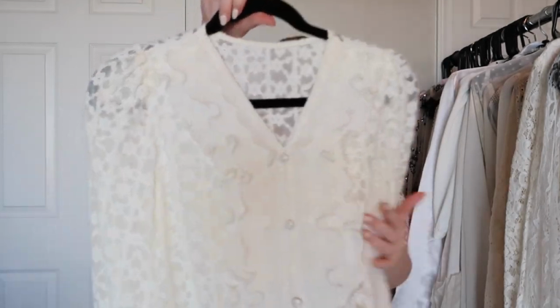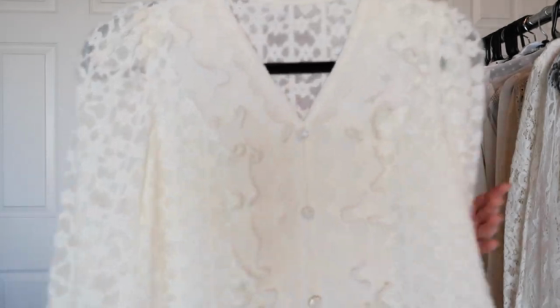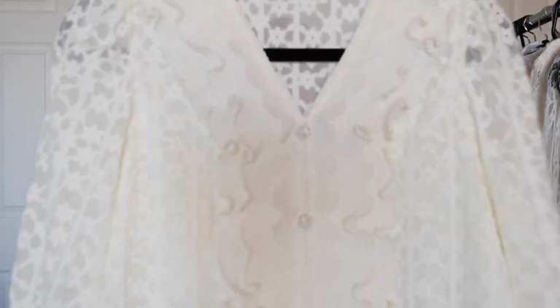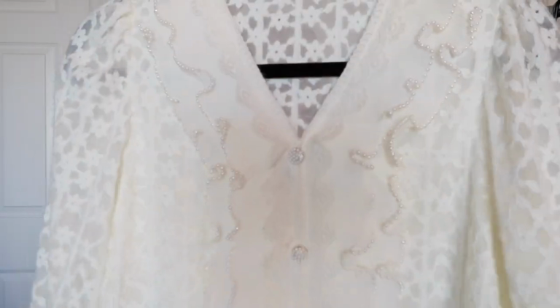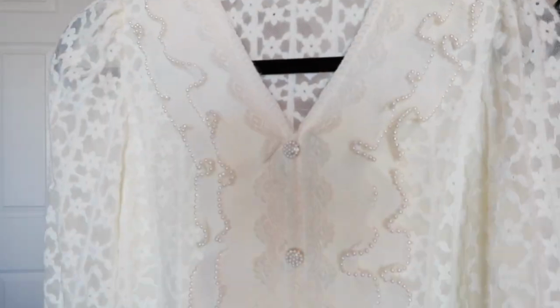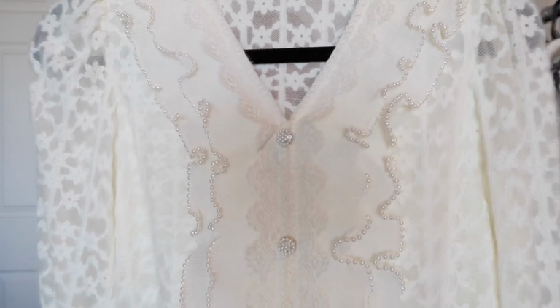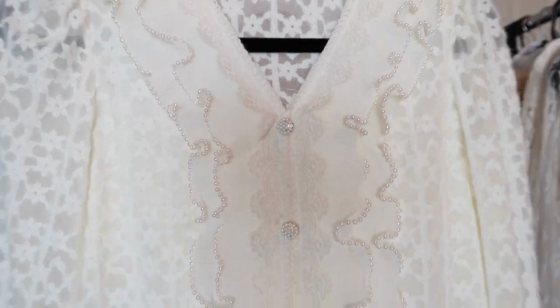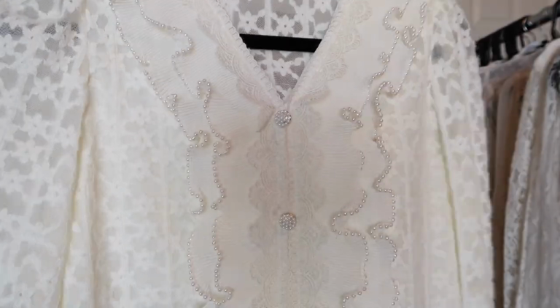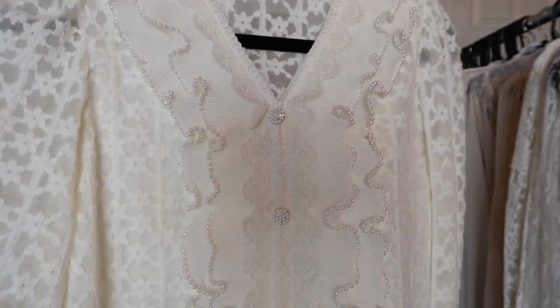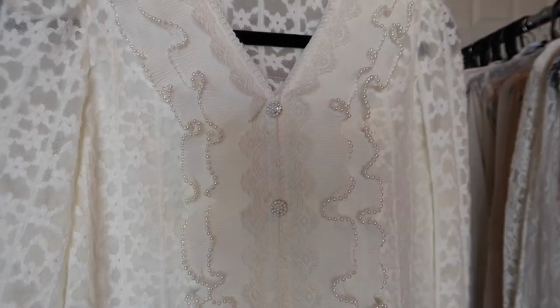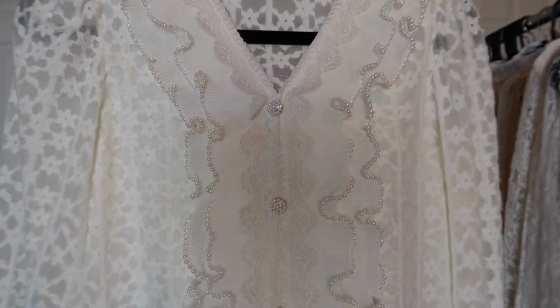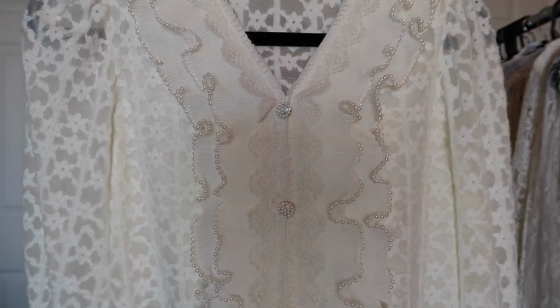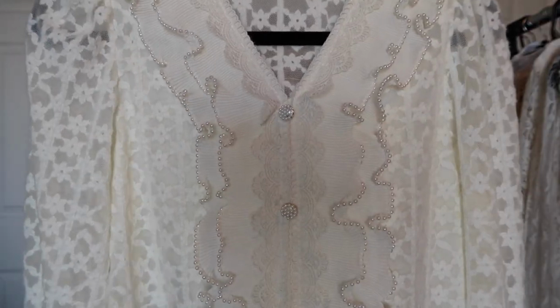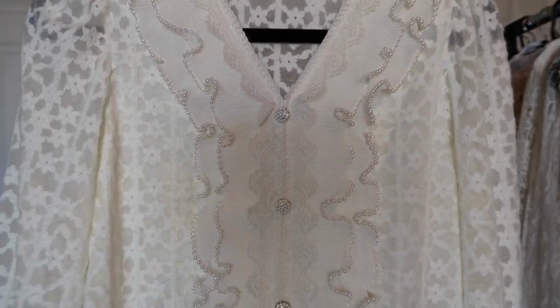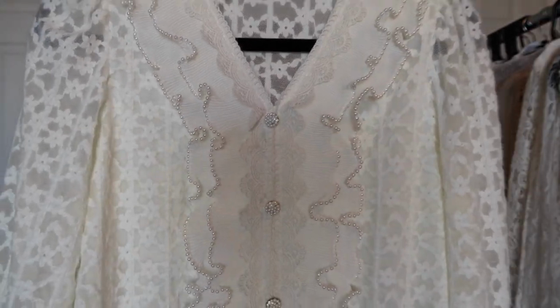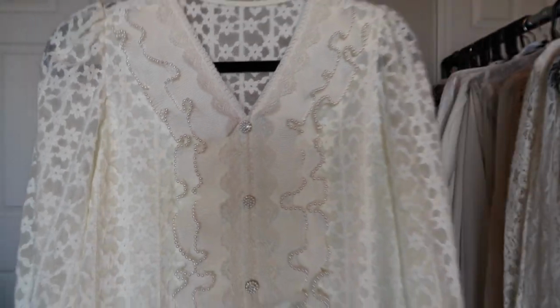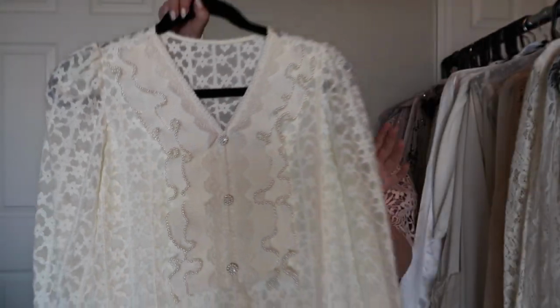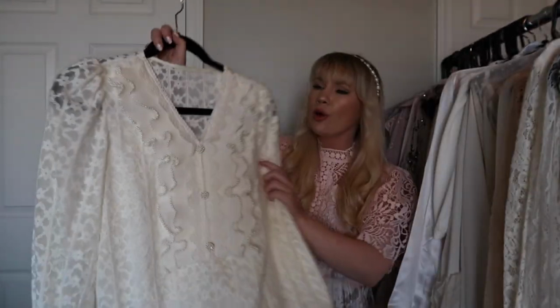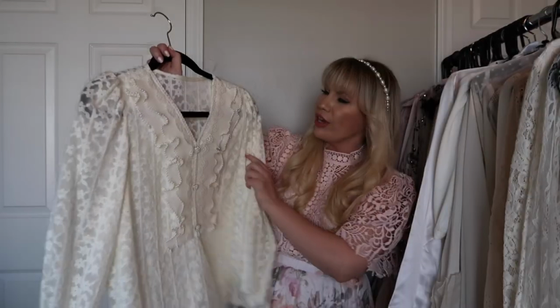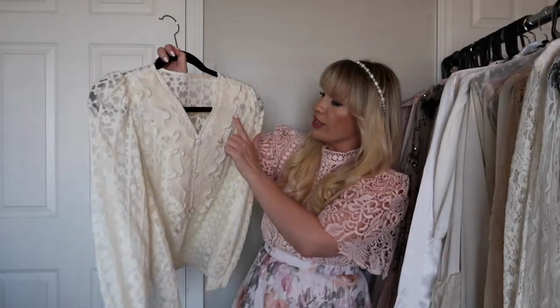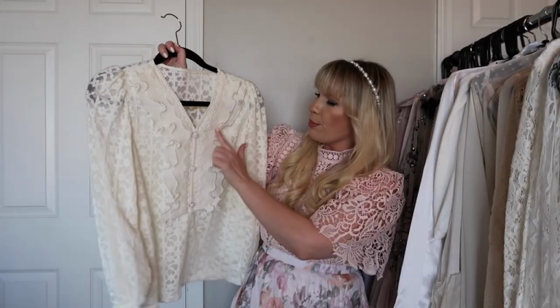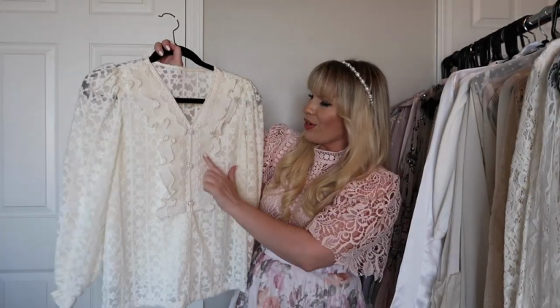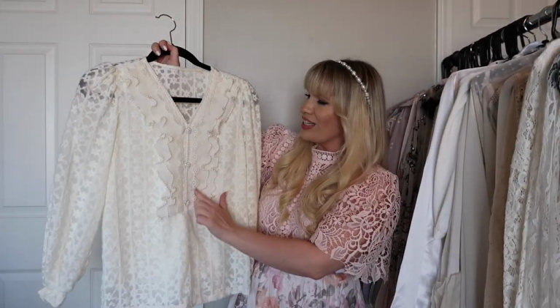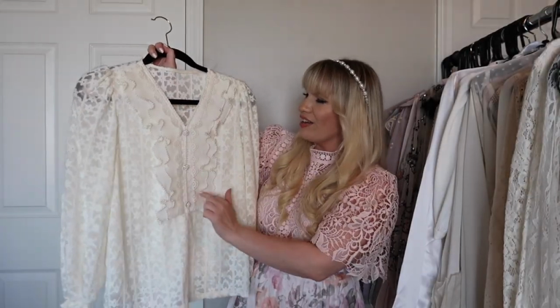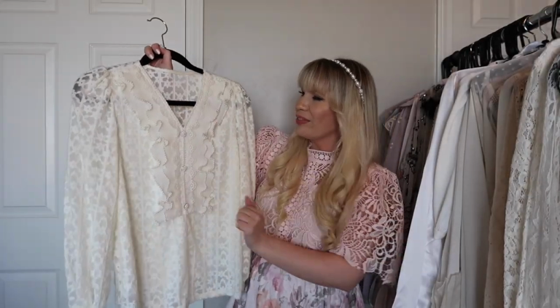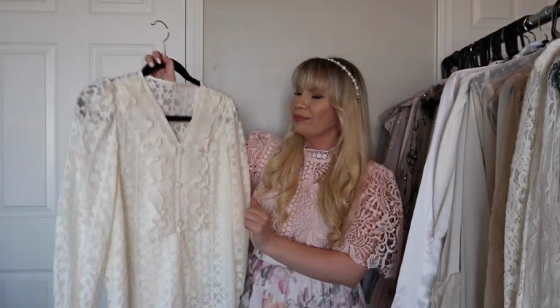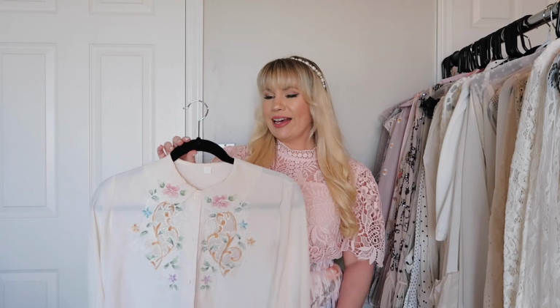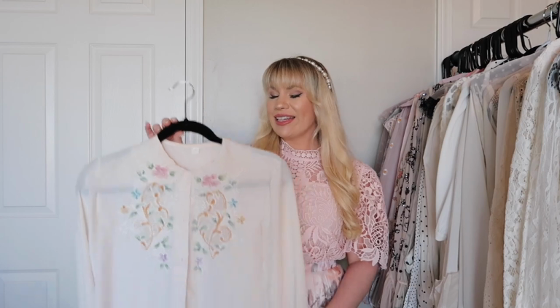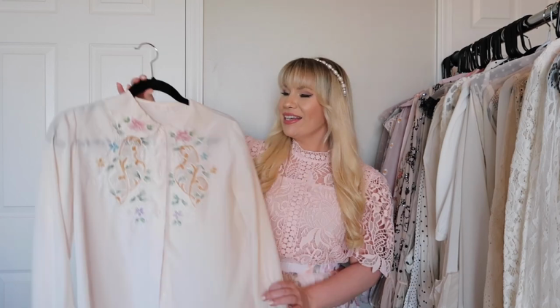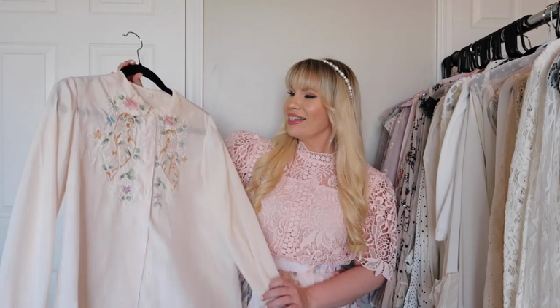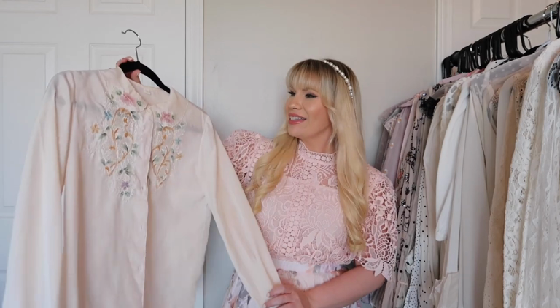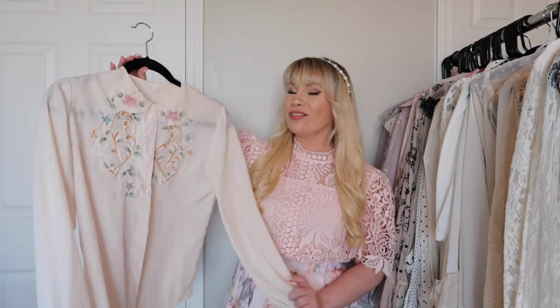This is another from Chic Wish and it is this really beautiful creamy lace. It is so soft and the details are just unreal — beautiful buttons and ruffles with some pearl detailing.